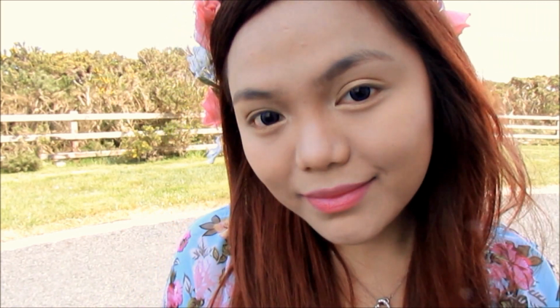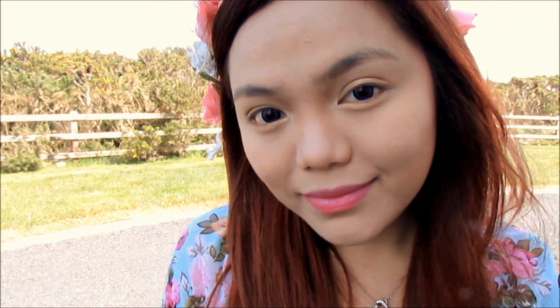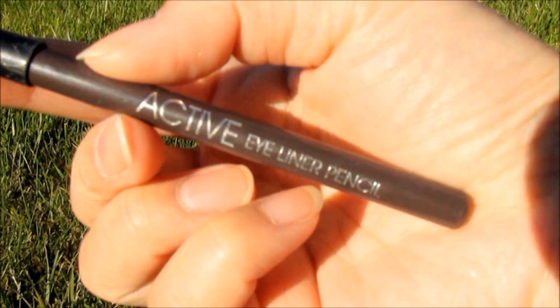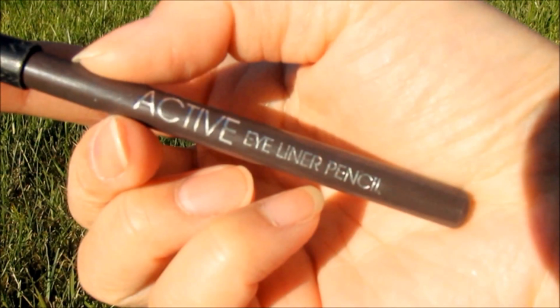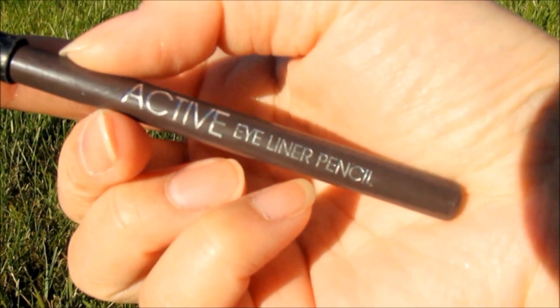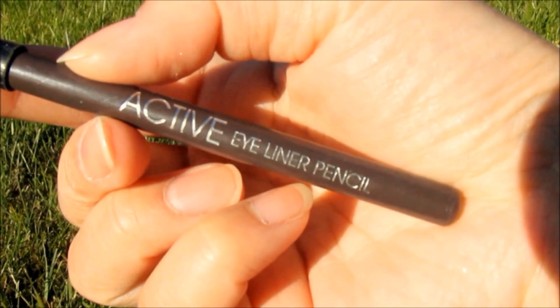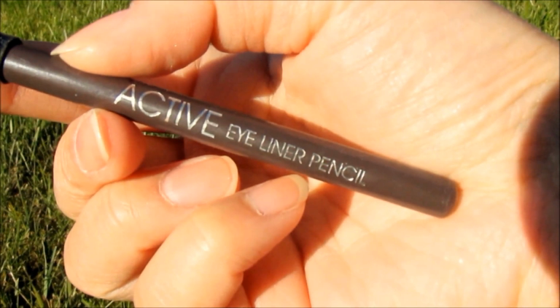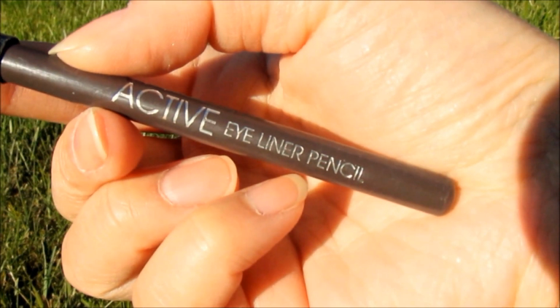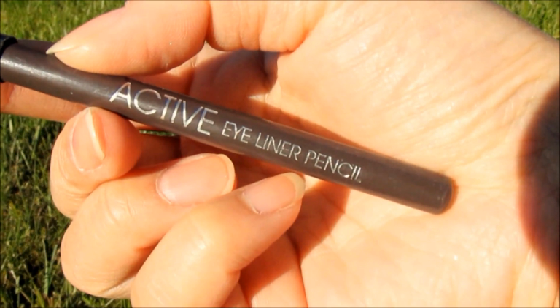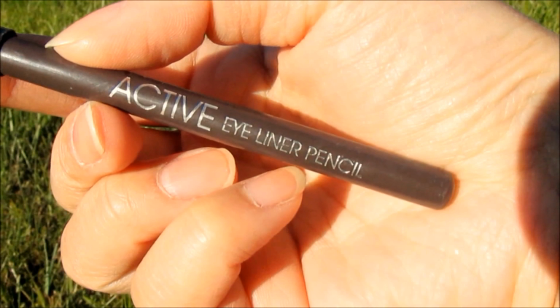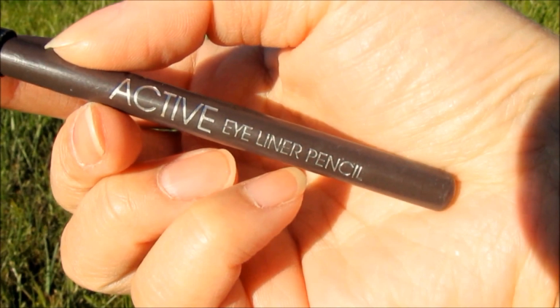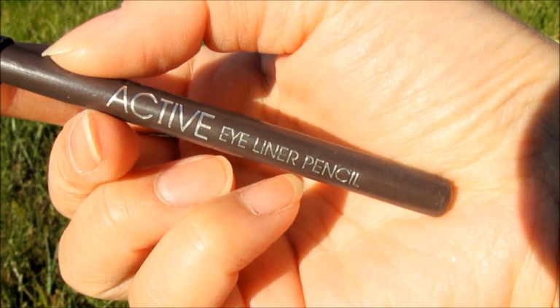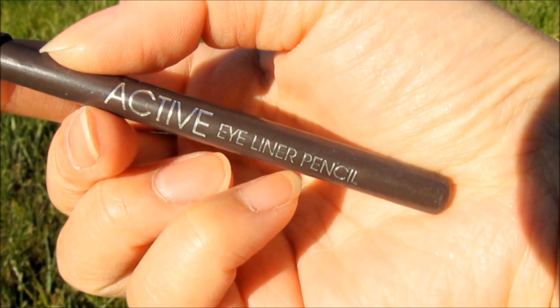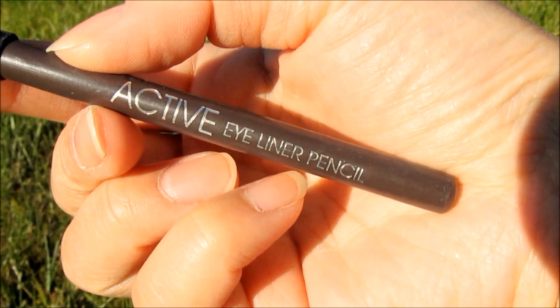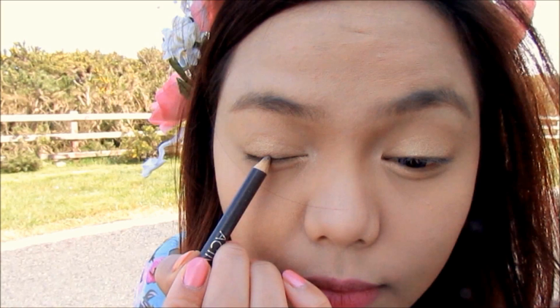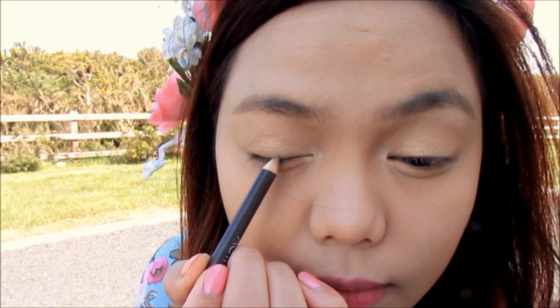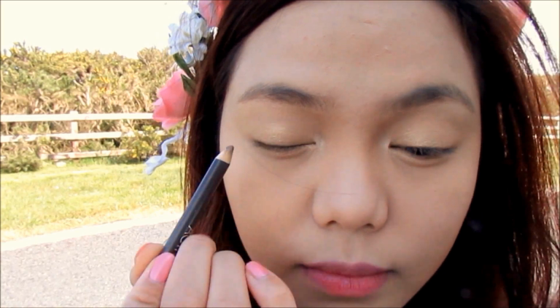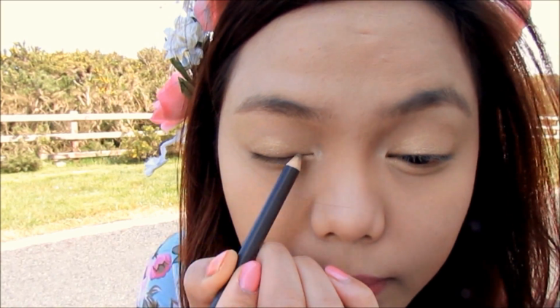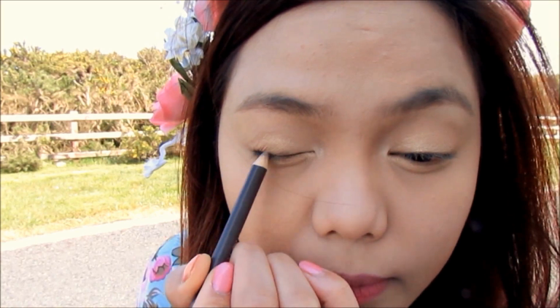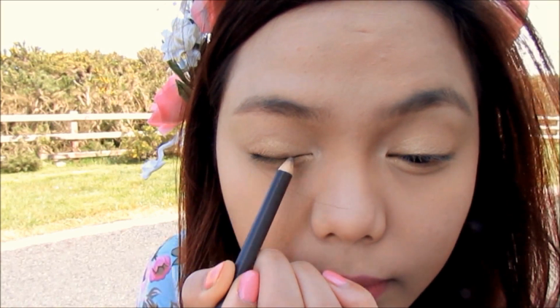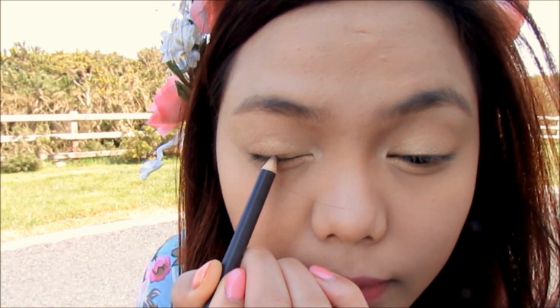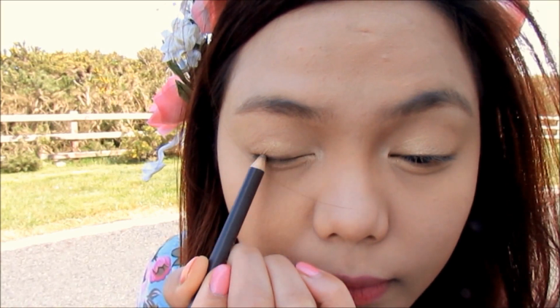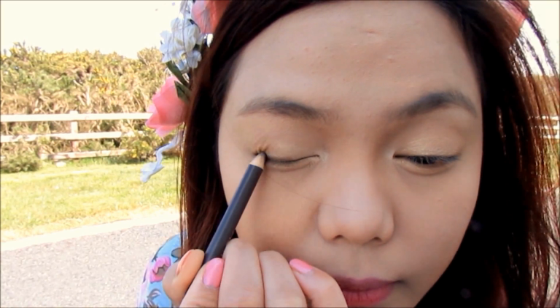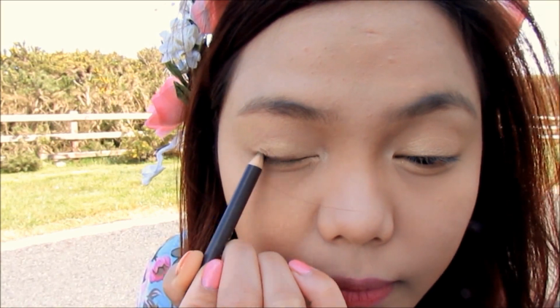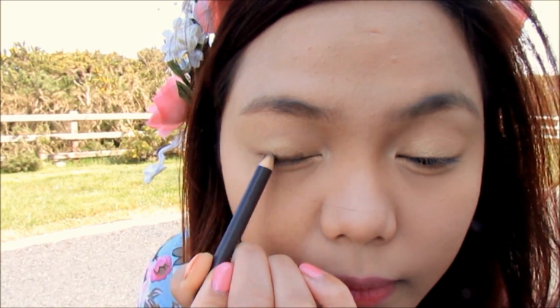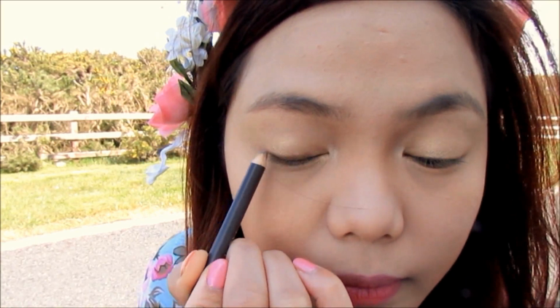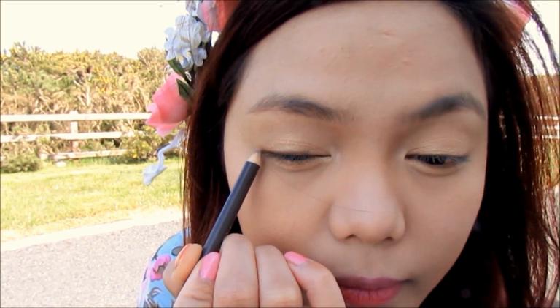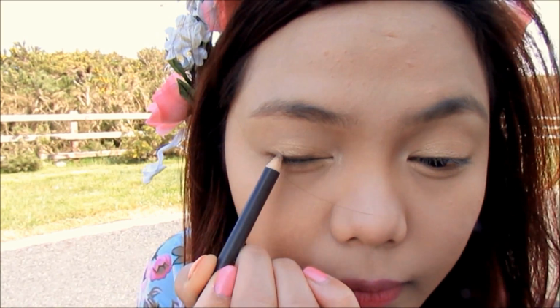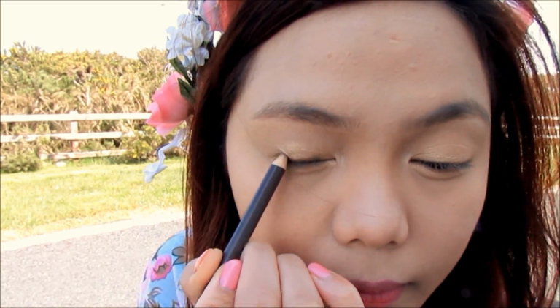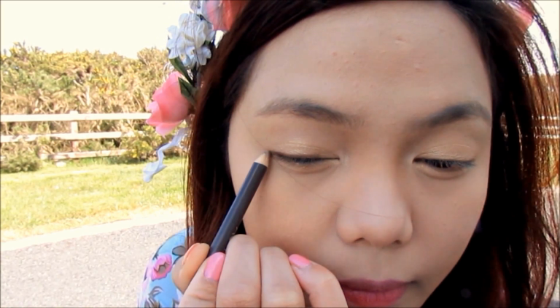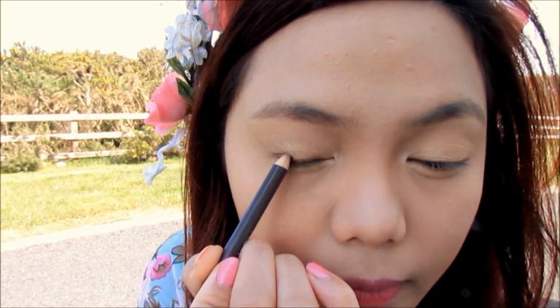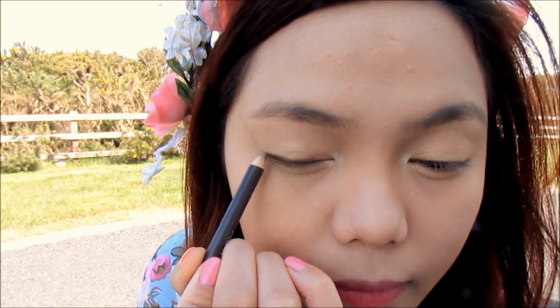And I'm just lining my eyes with a brown eyeliner for a softer eye look.